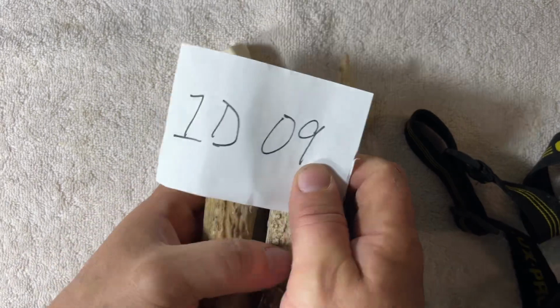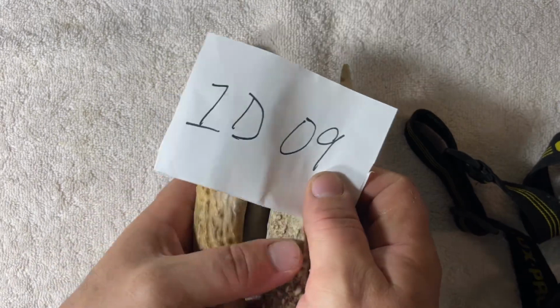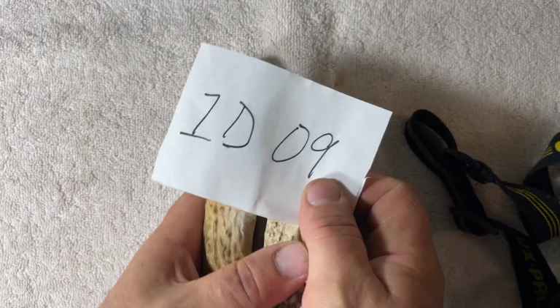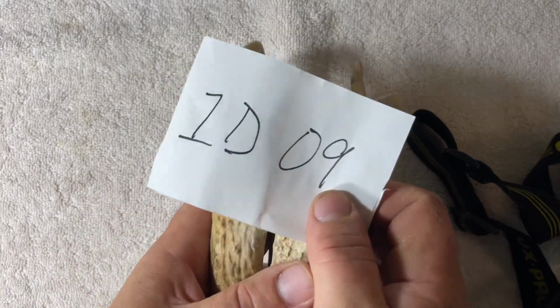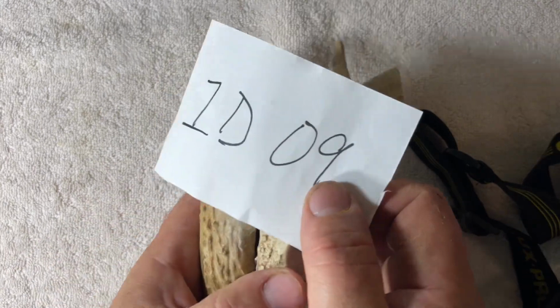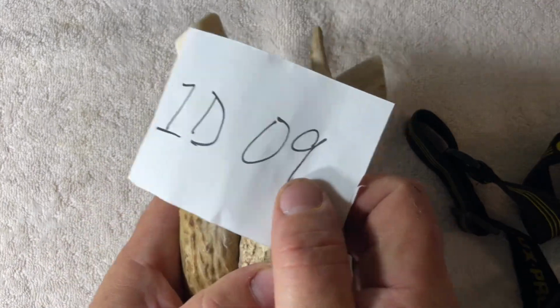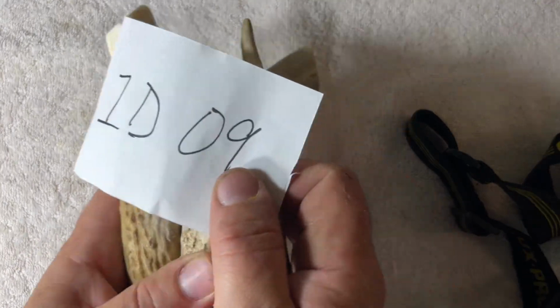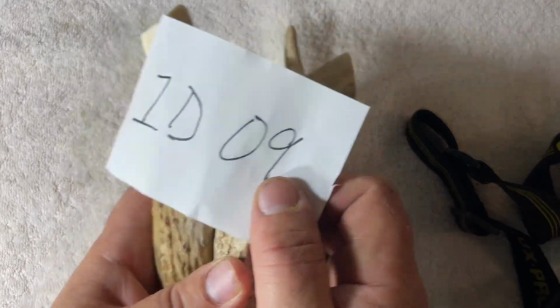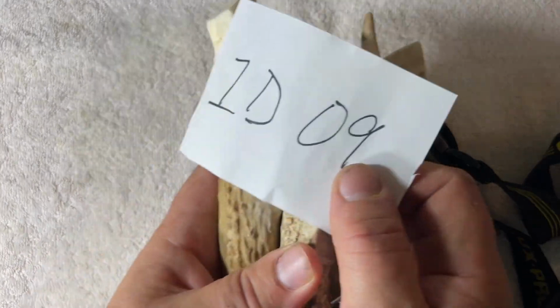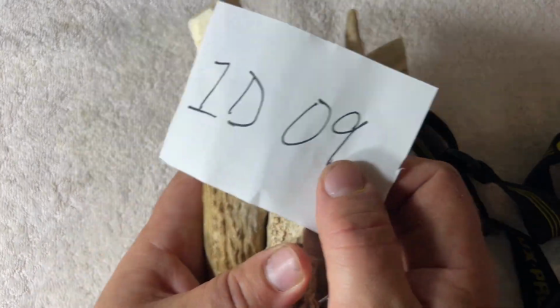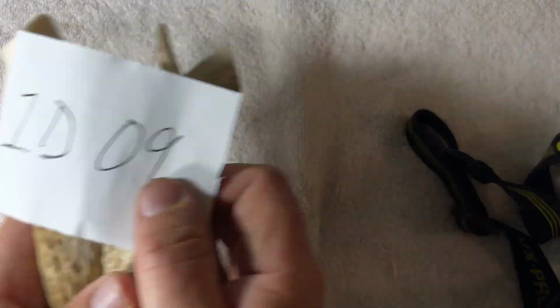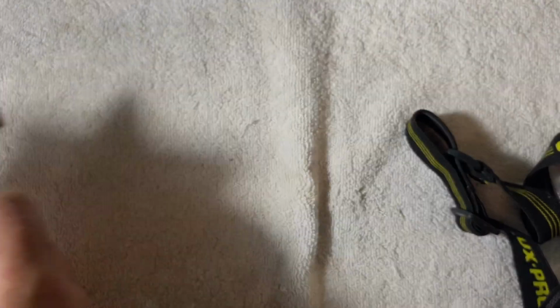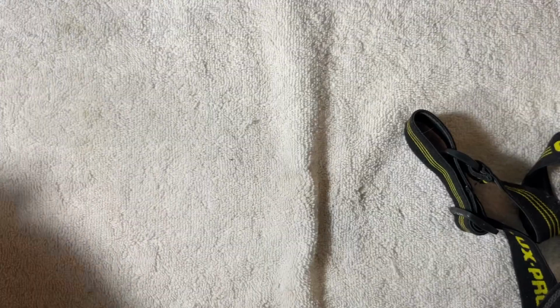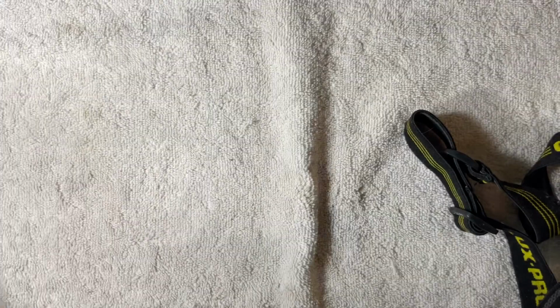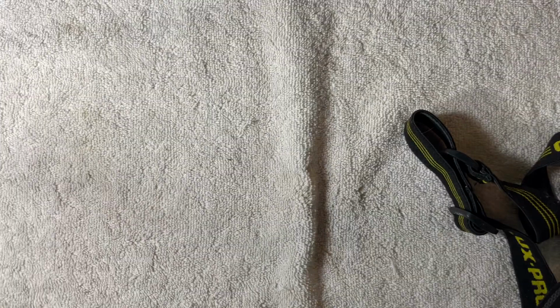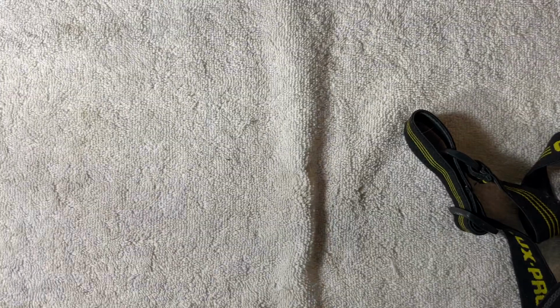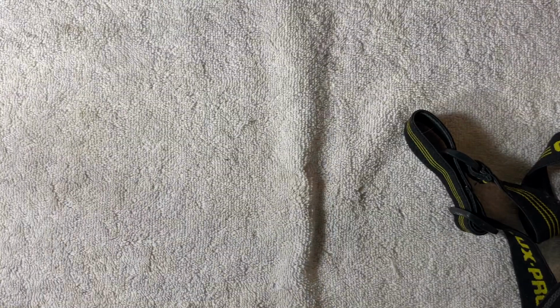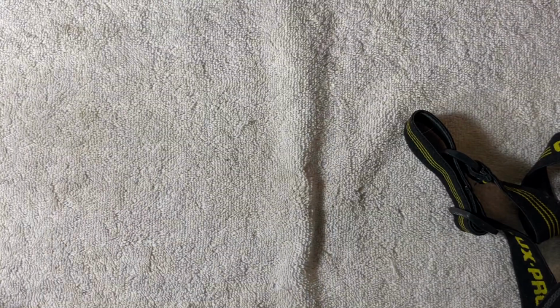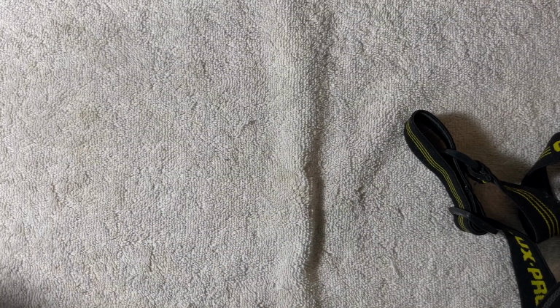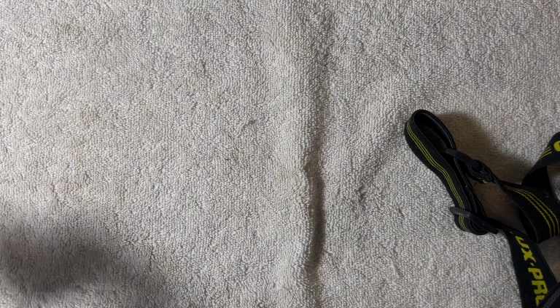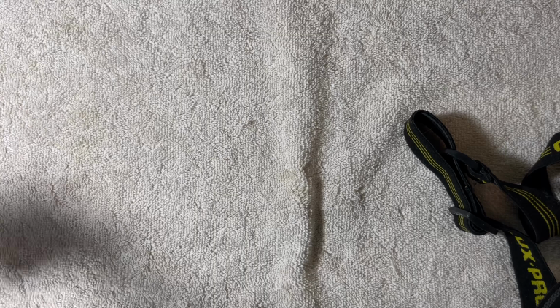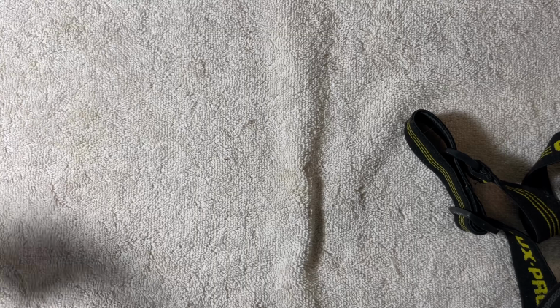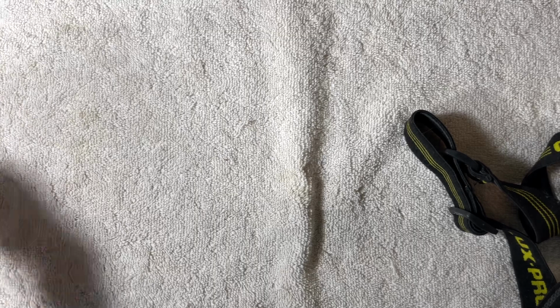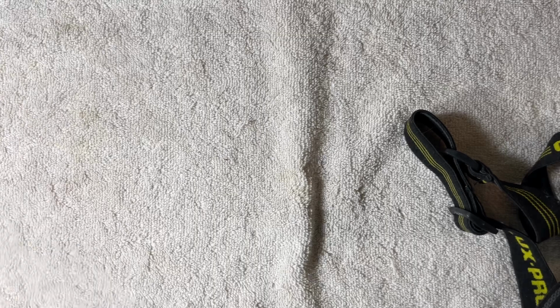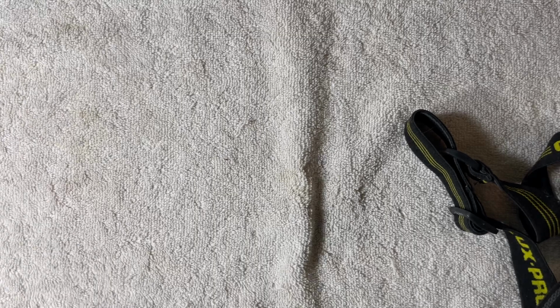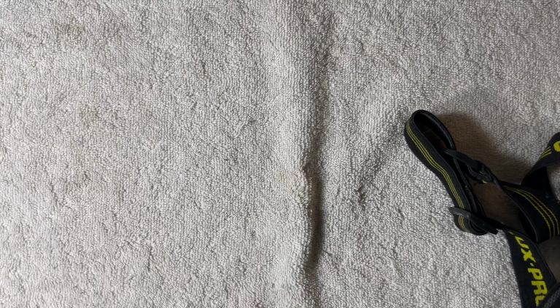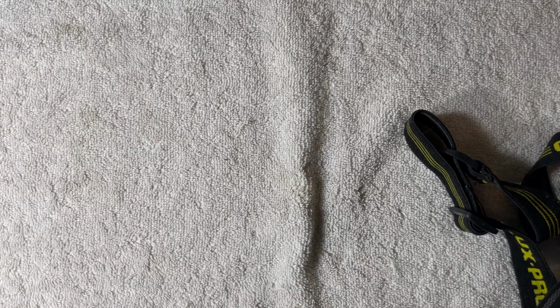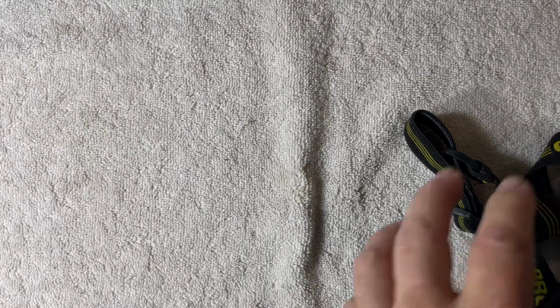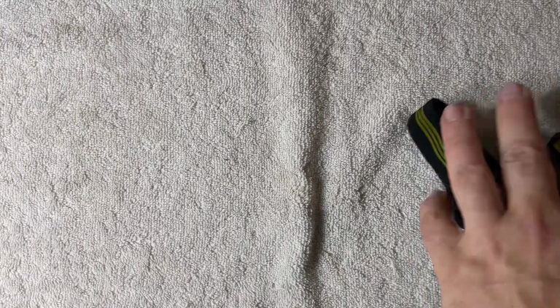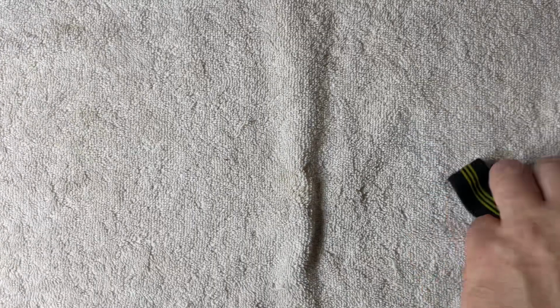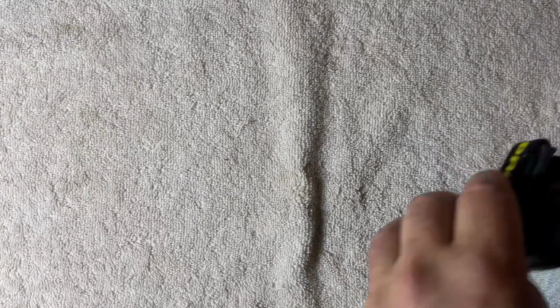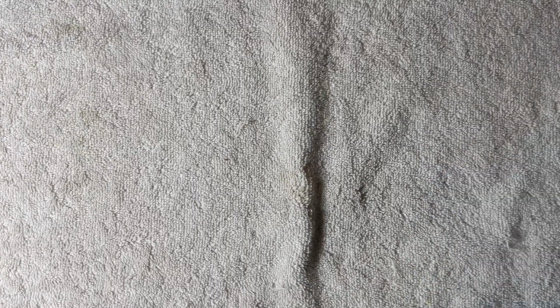That's the last one — item 1D09 is whitetail antler, and that's it.